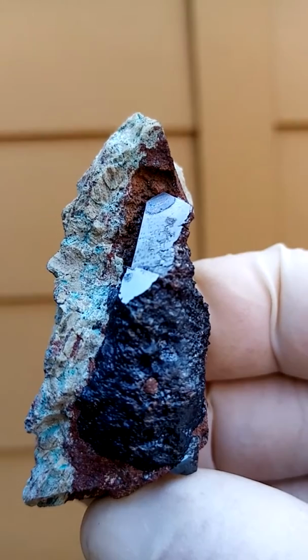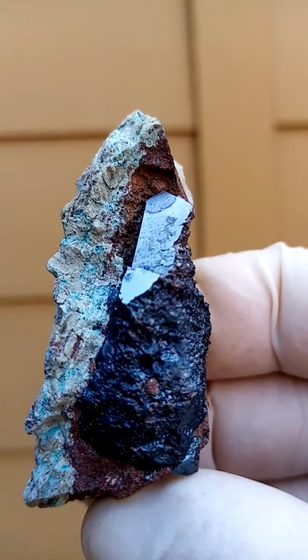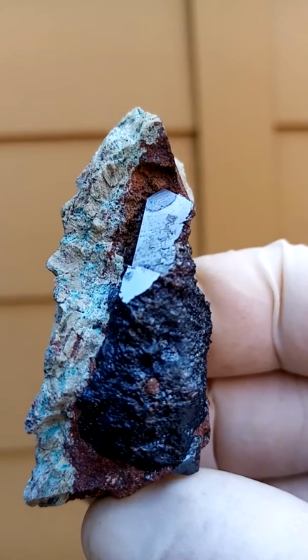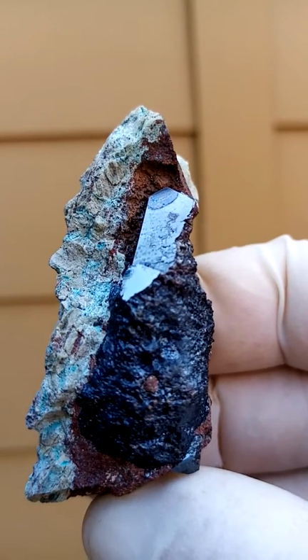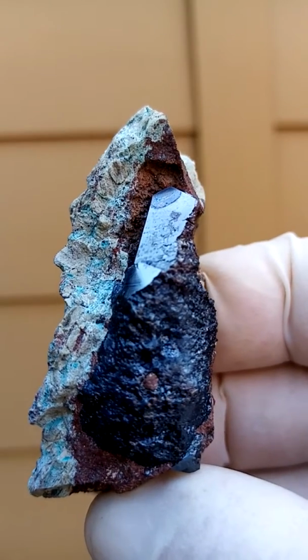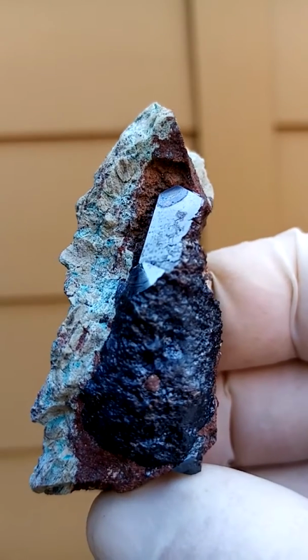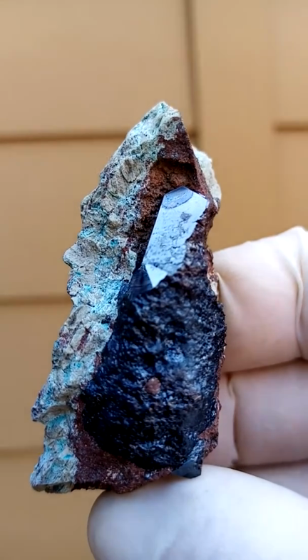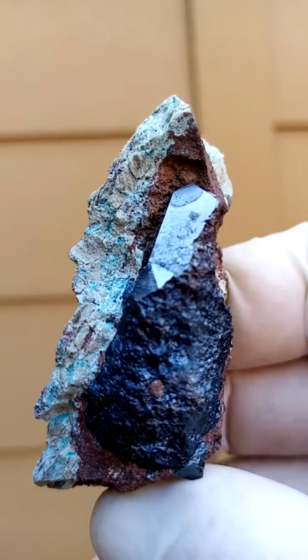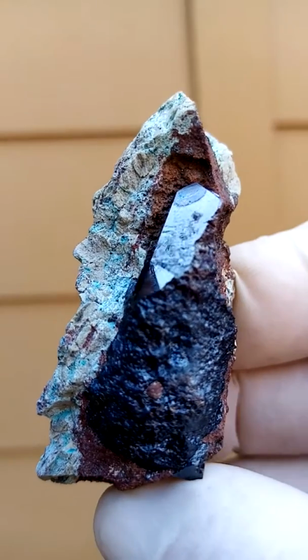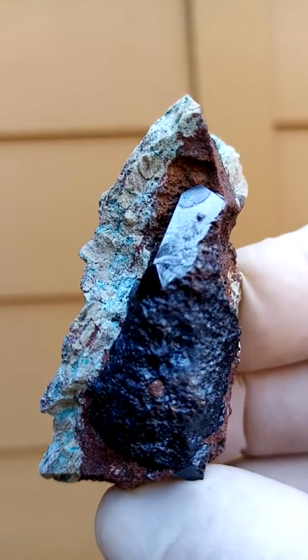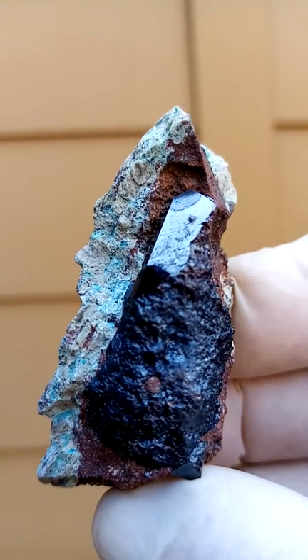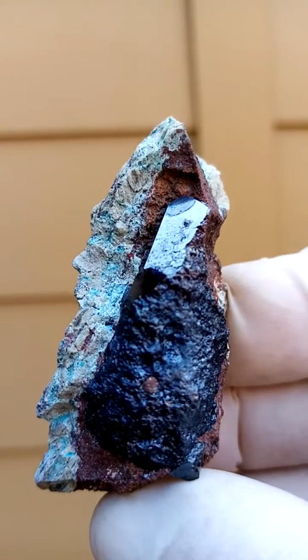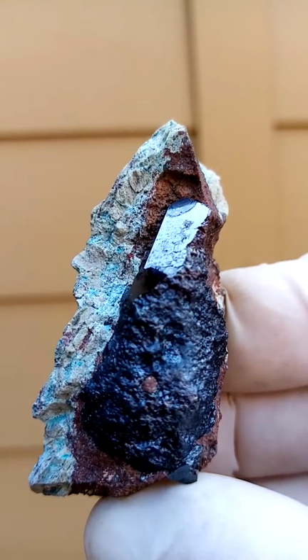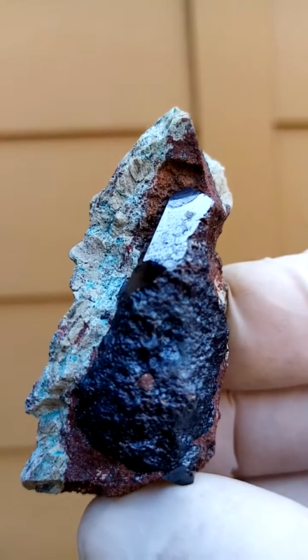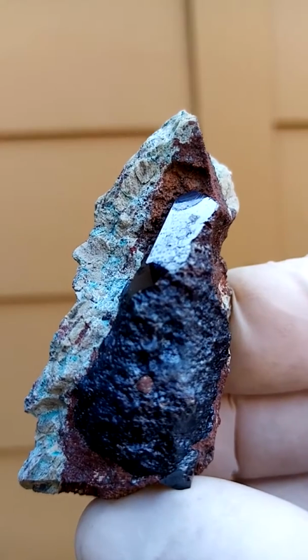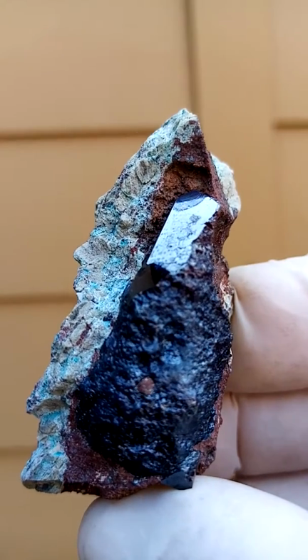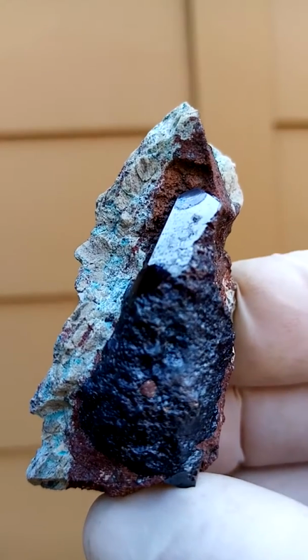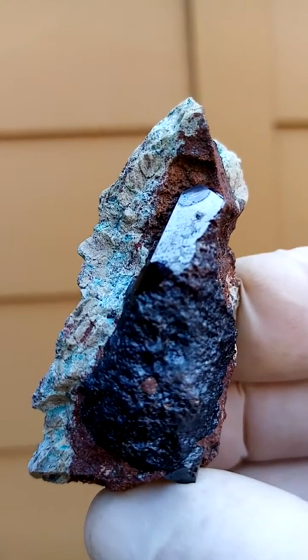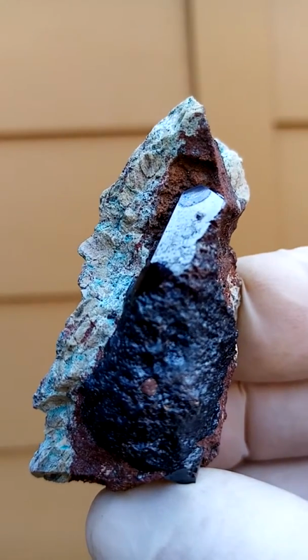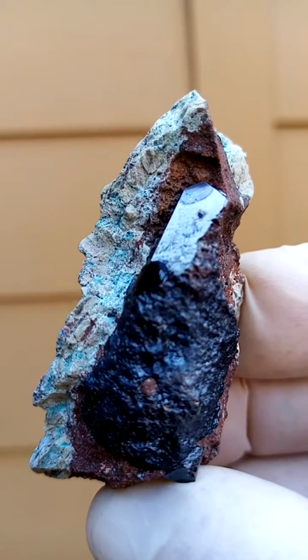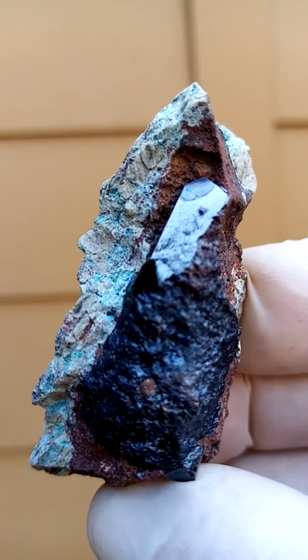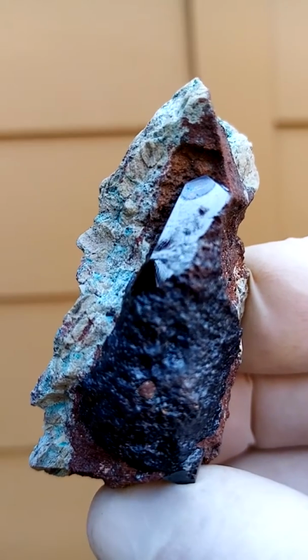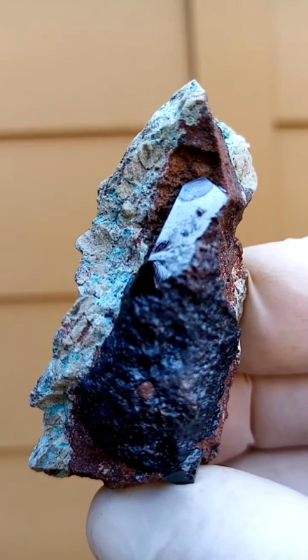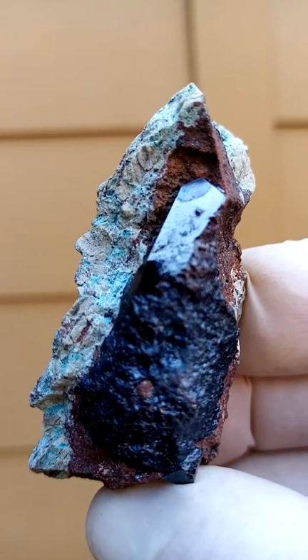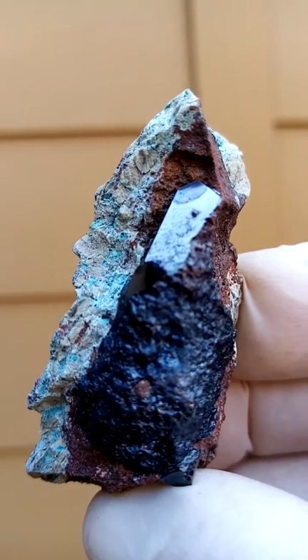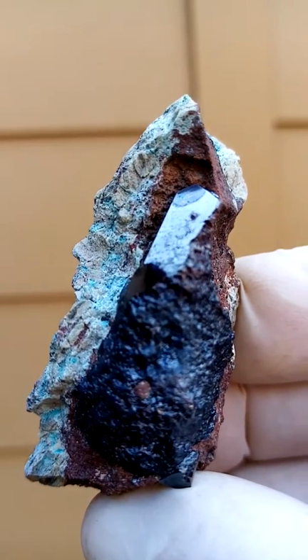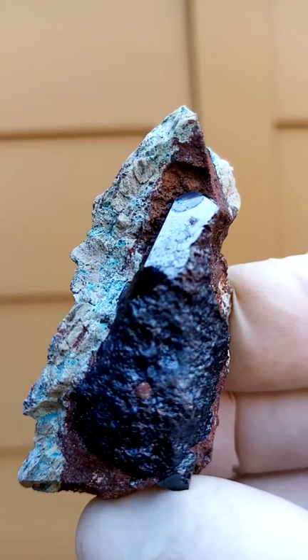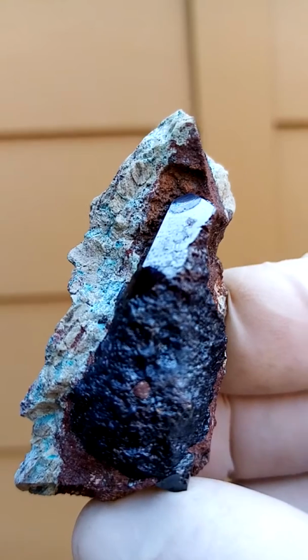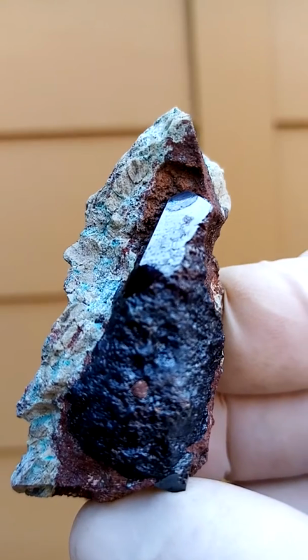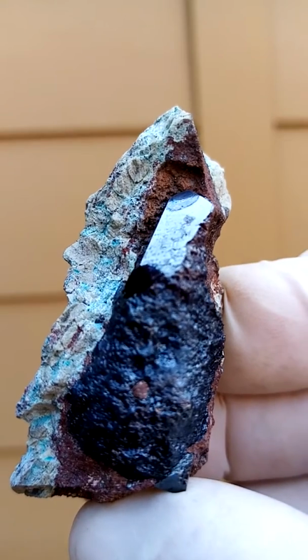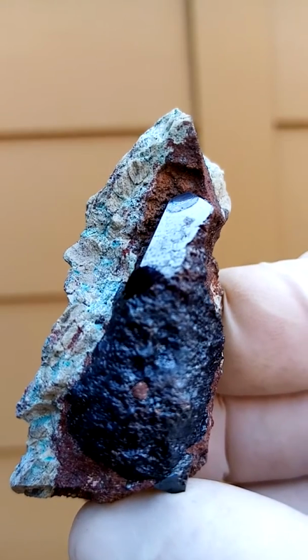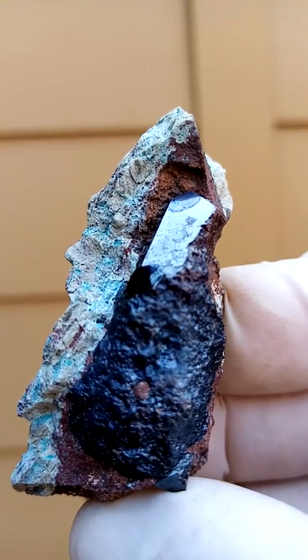And that's from the Katanga Copper Crescent in the Congo, I believe, from the Mashamba West Mine.